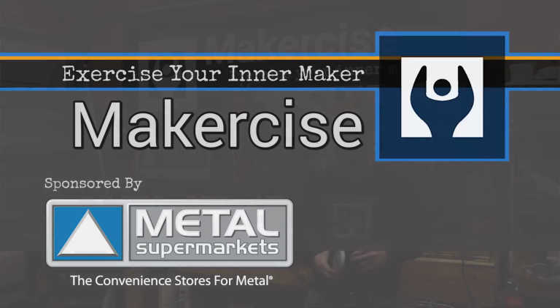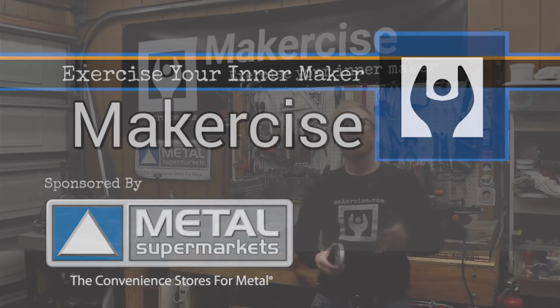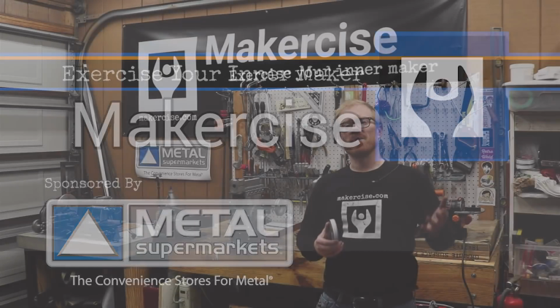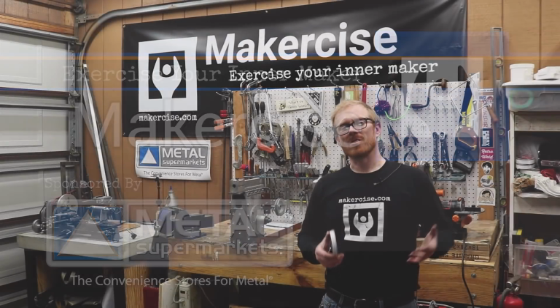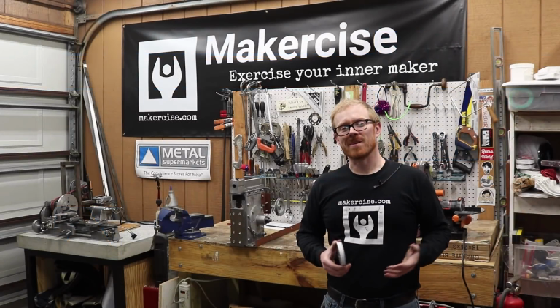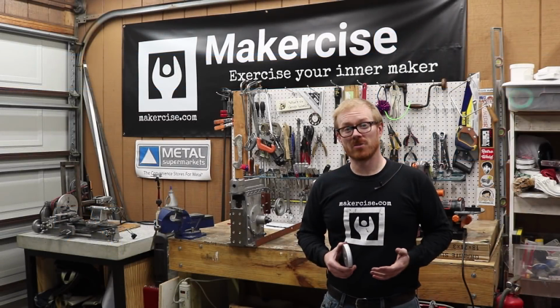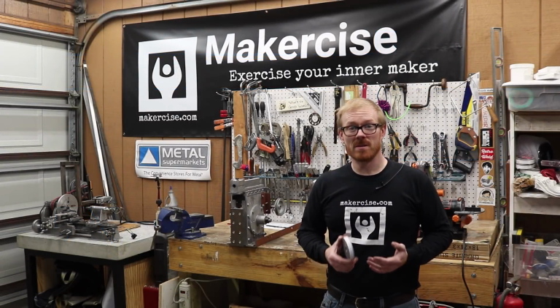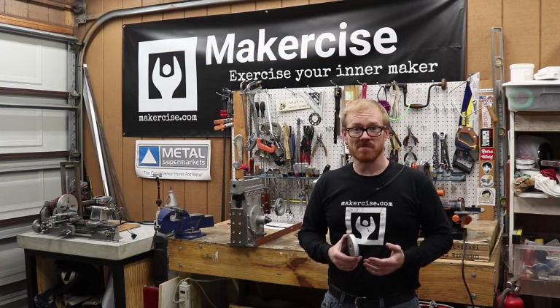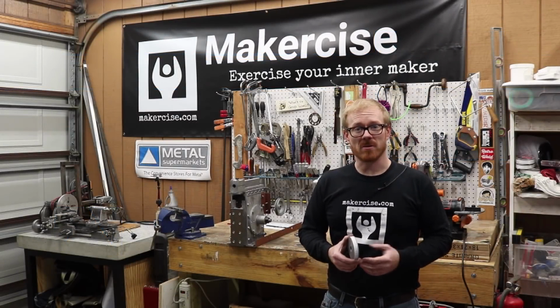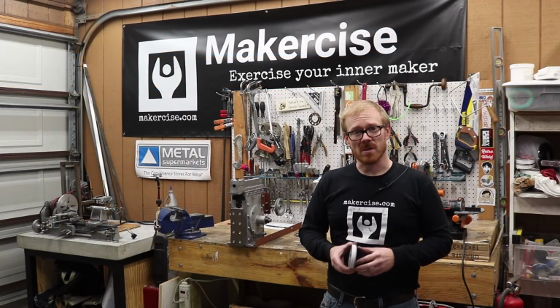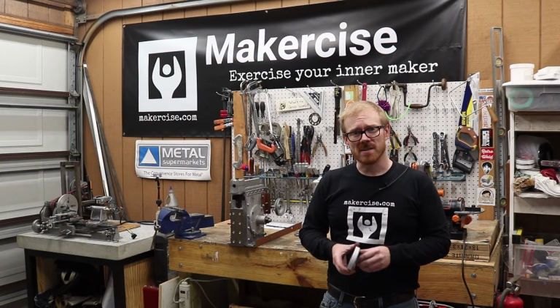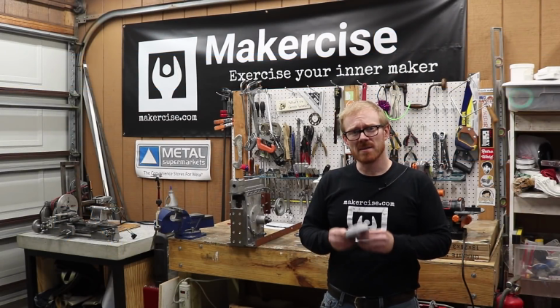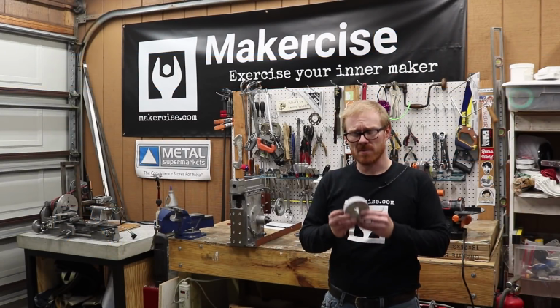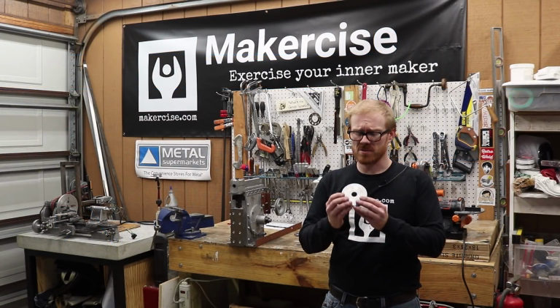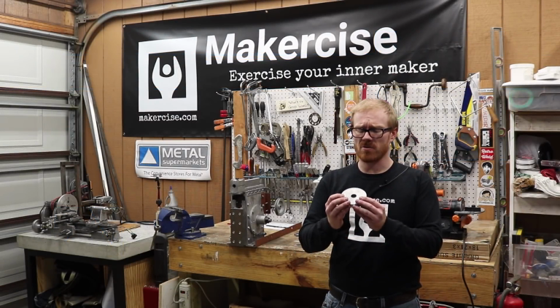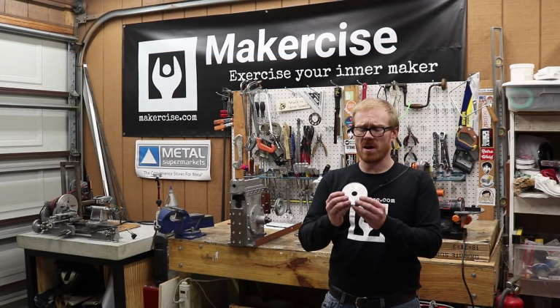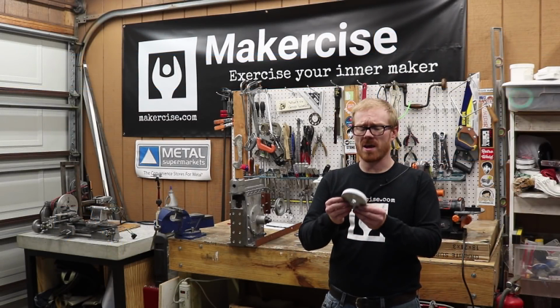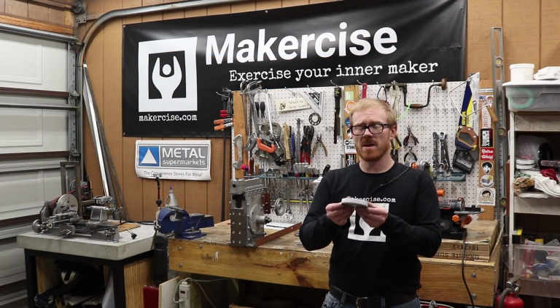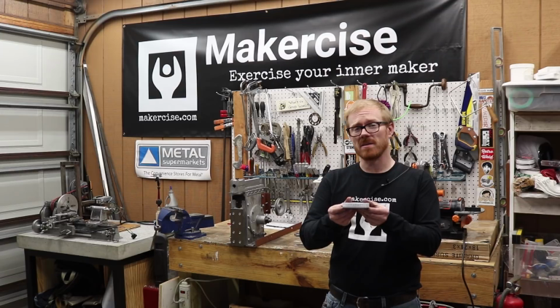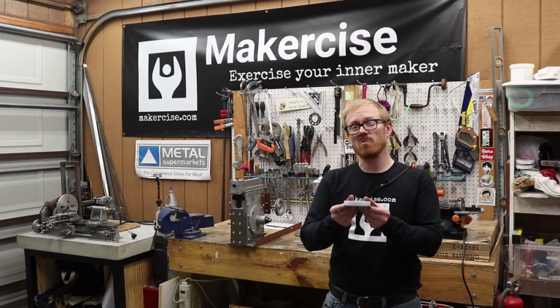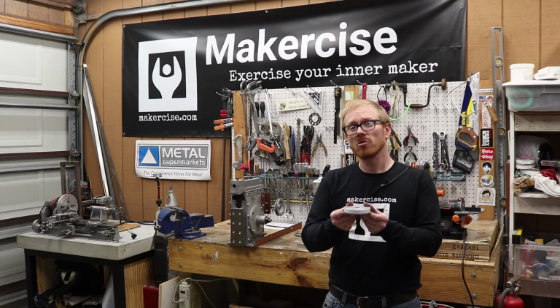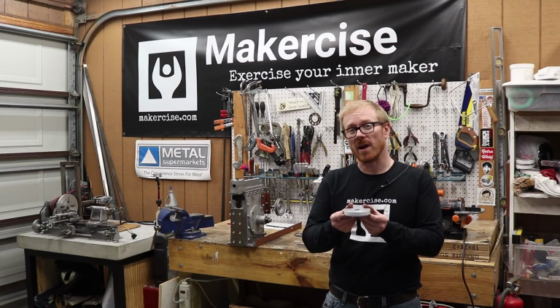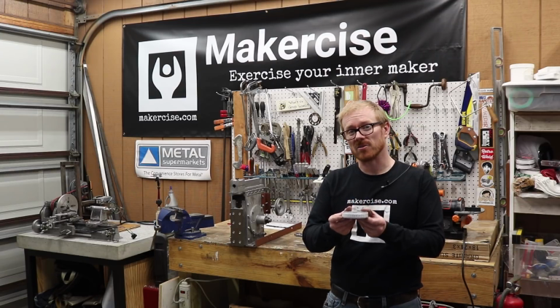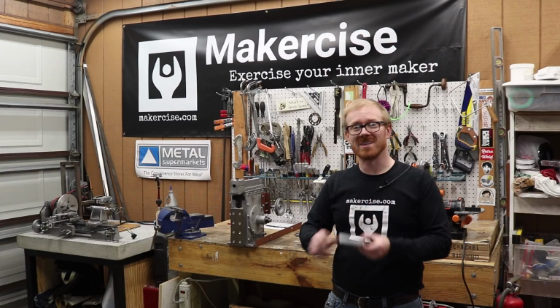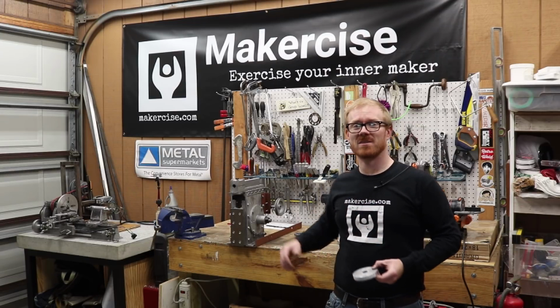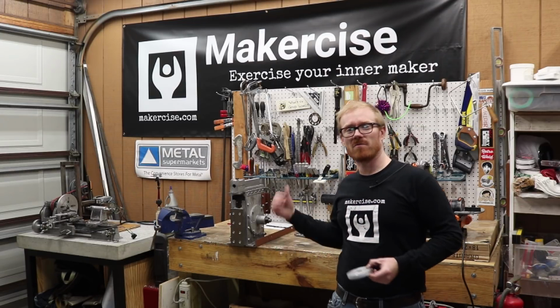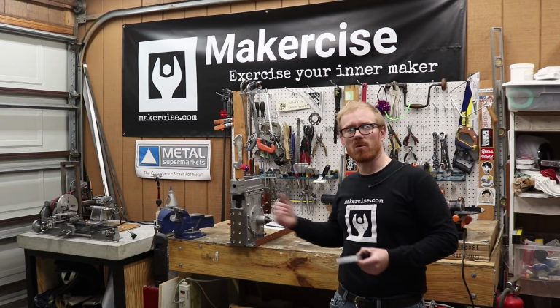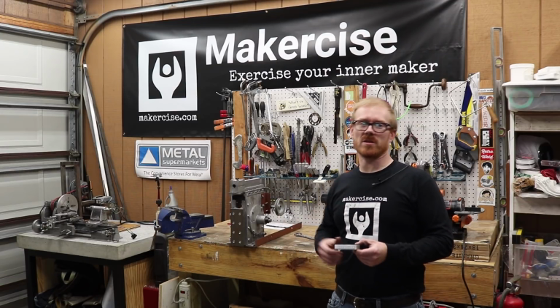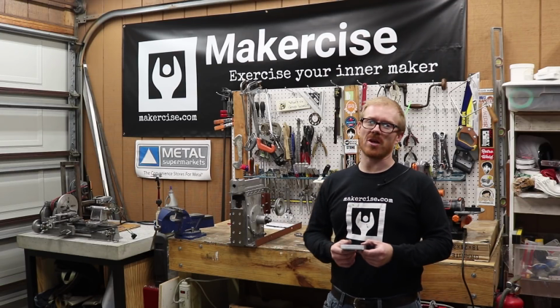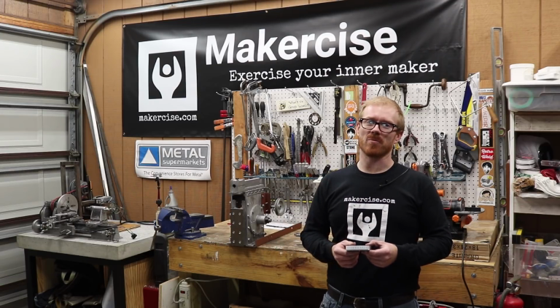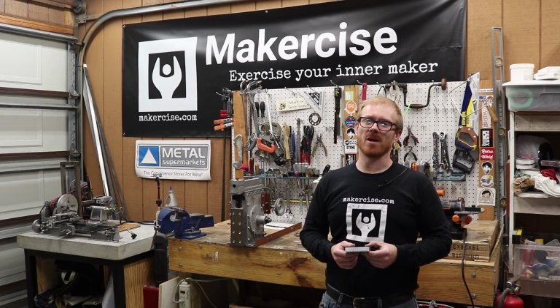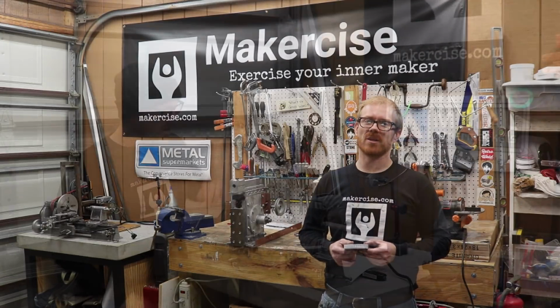Hi, I'm Kressel Andersen. This is MakerSize. In this episode, I make the protractor disc for the Shaper project.